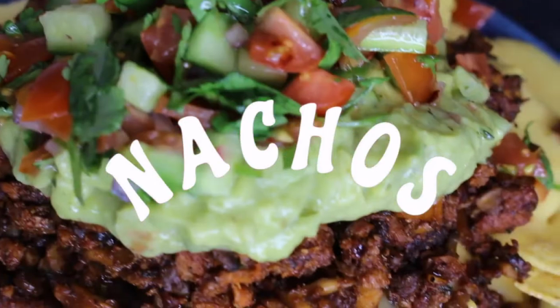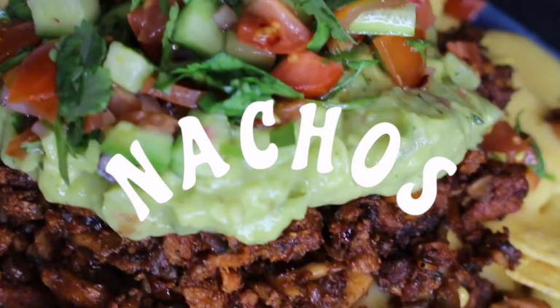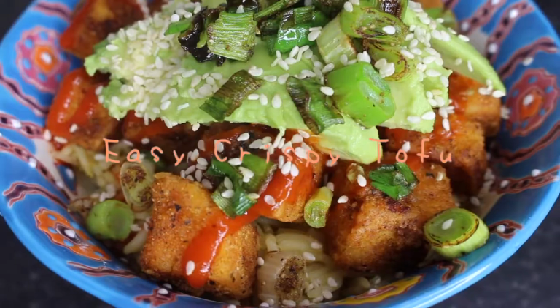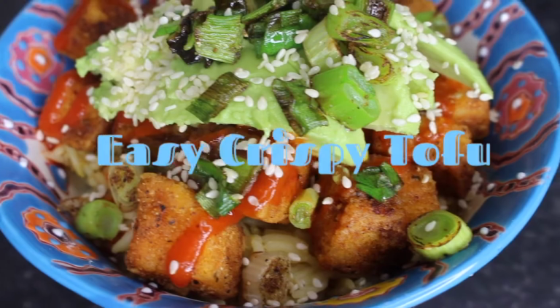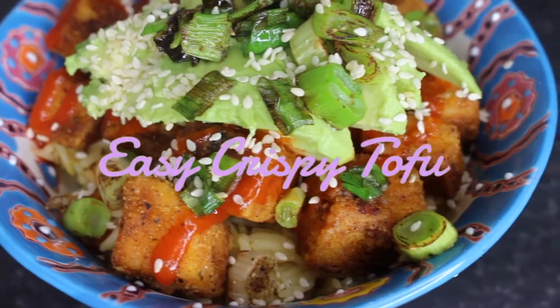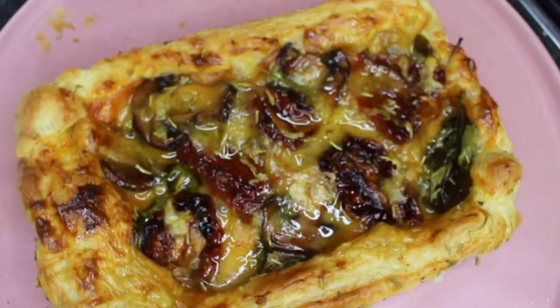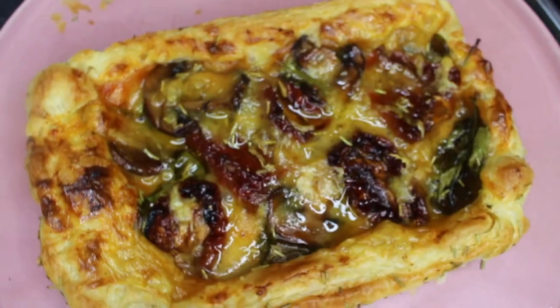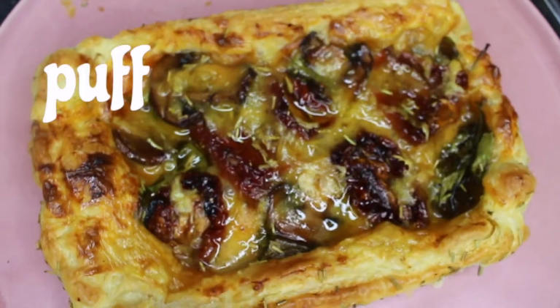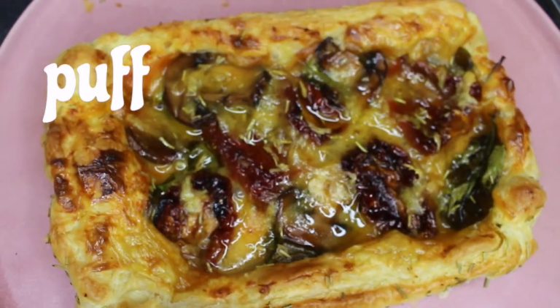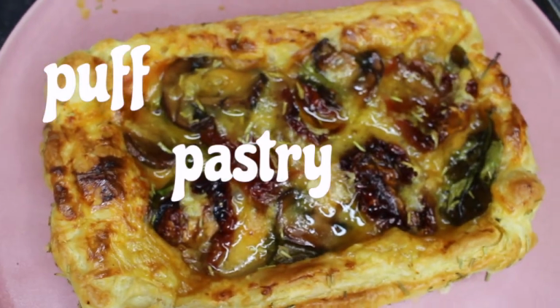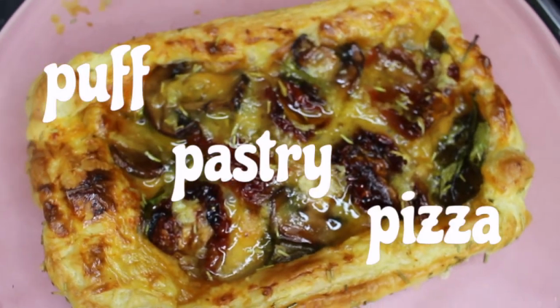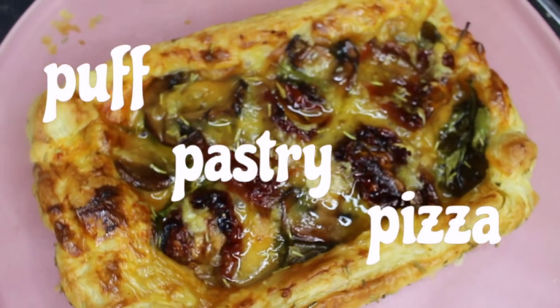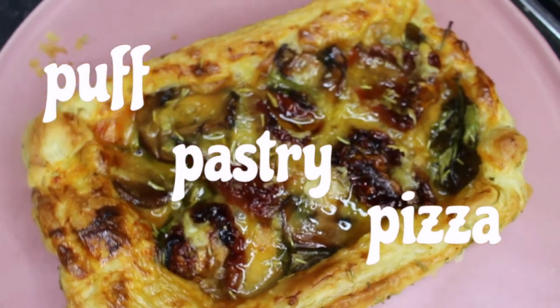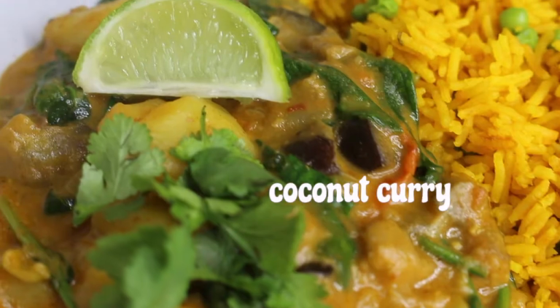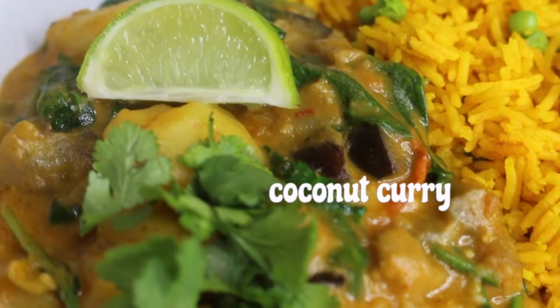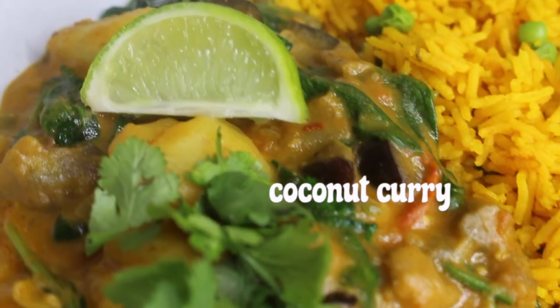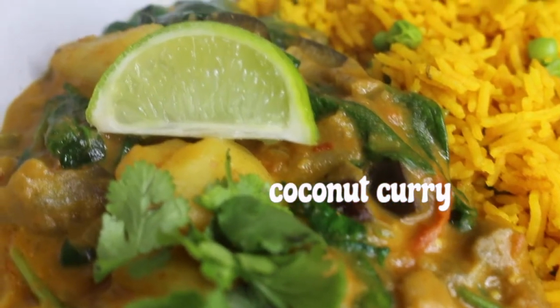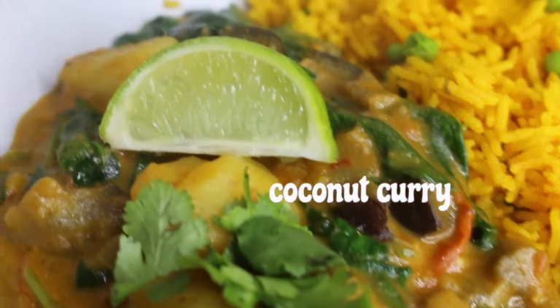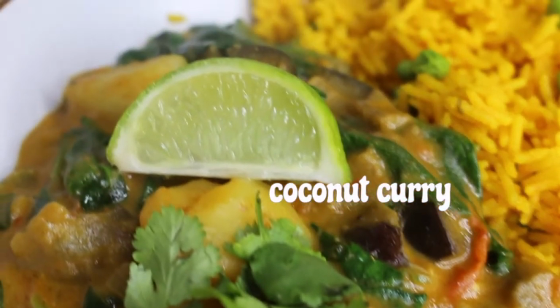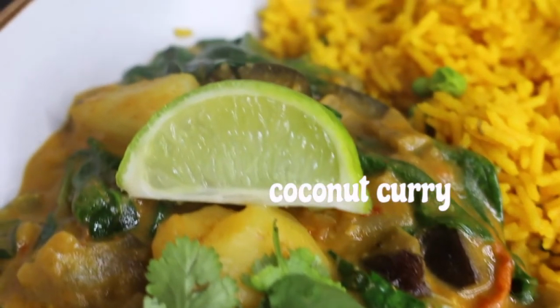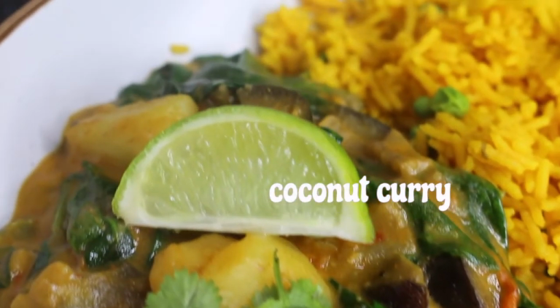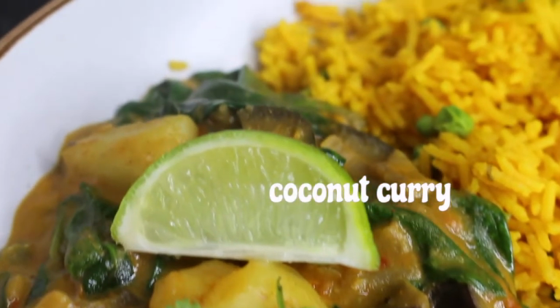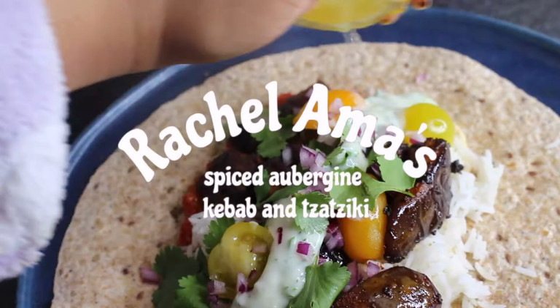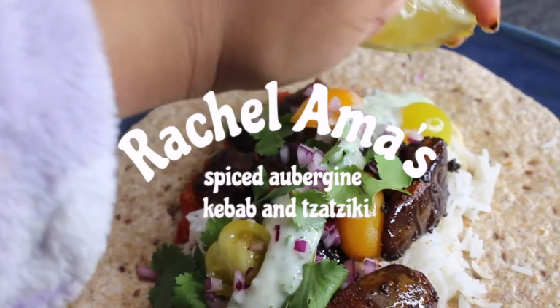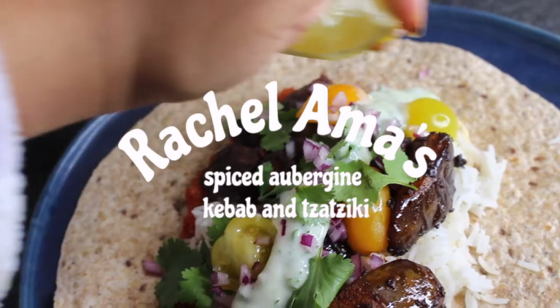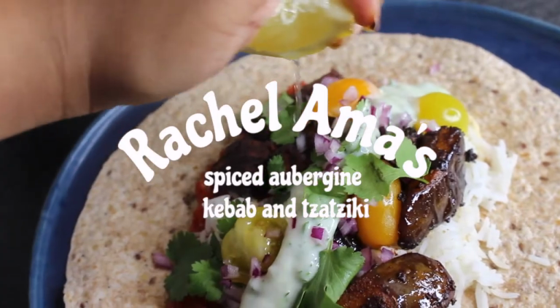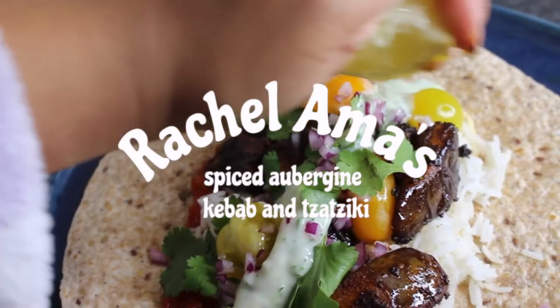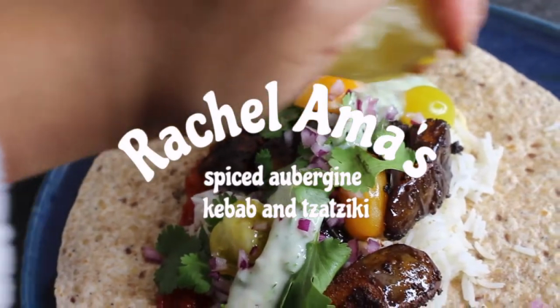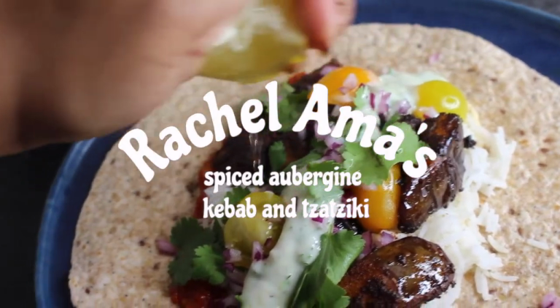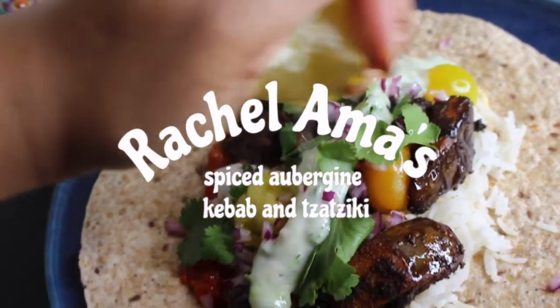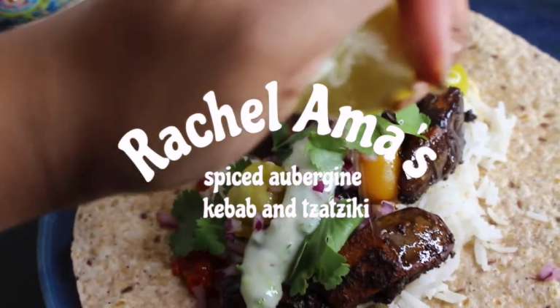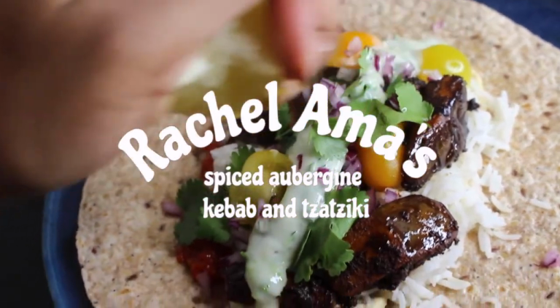Hello everyone and welcome to Vegan Region. My name is Vee. I love a lot of vegan things but mainly food.